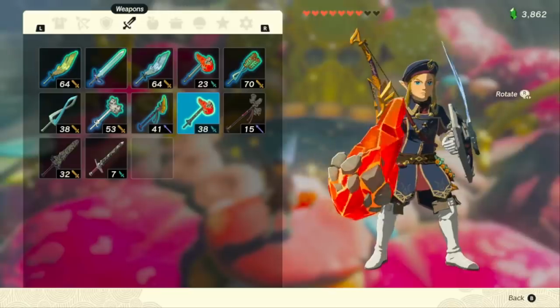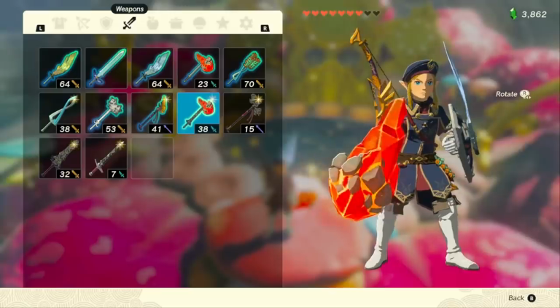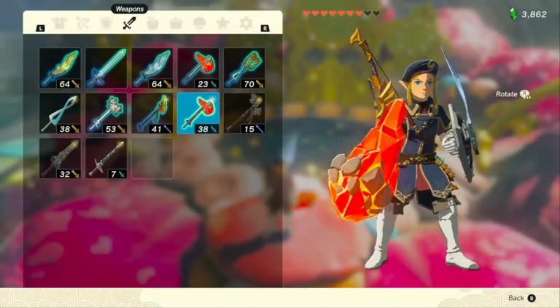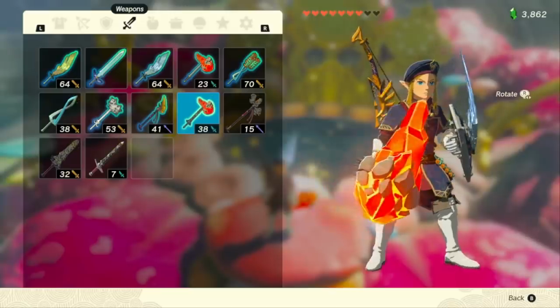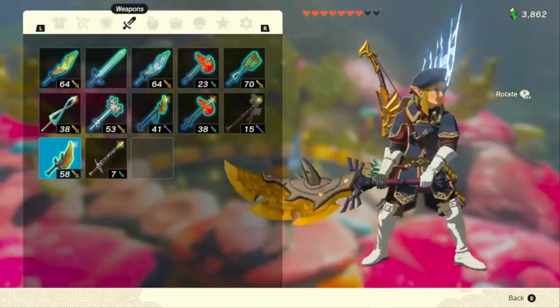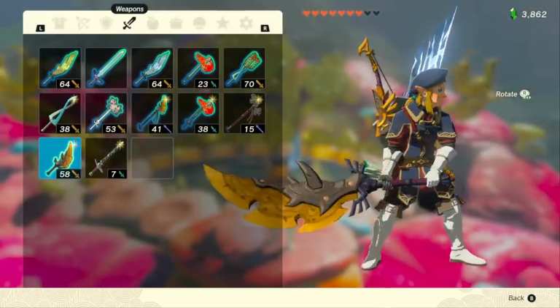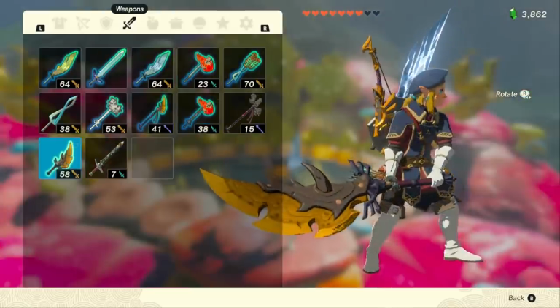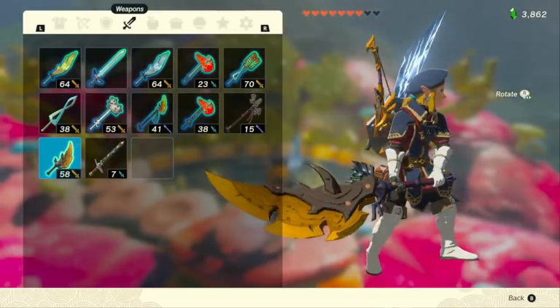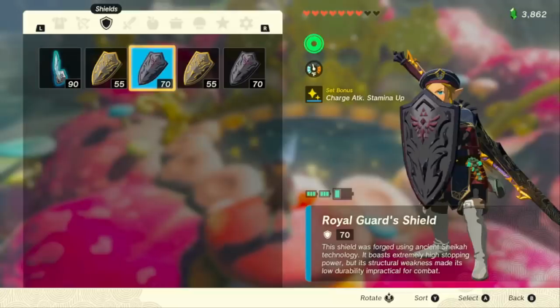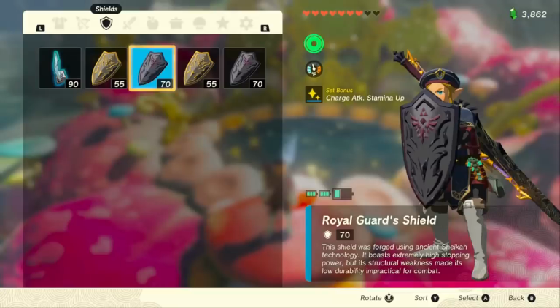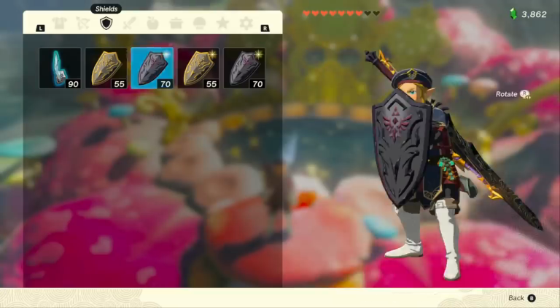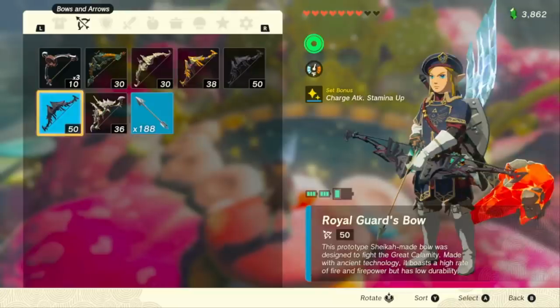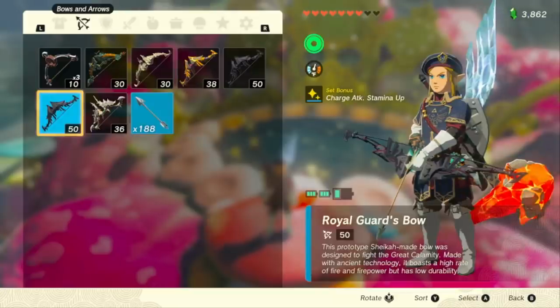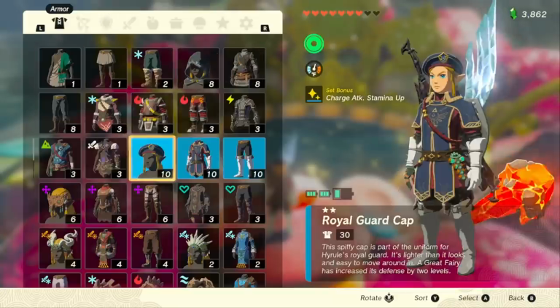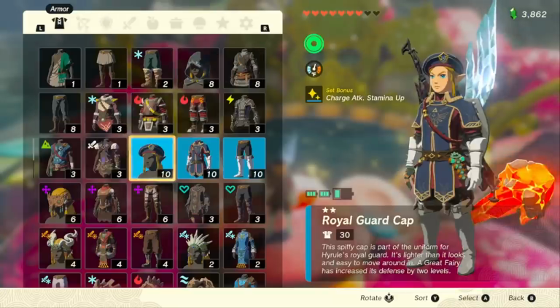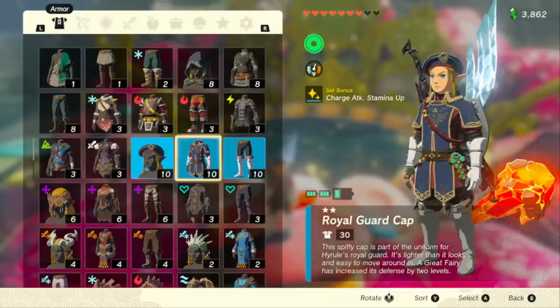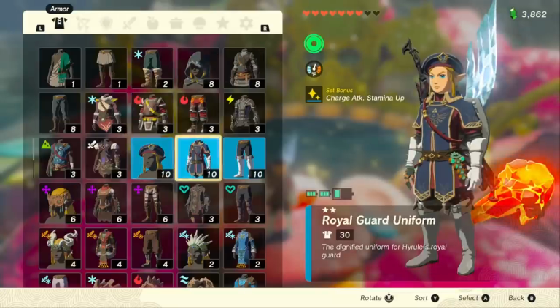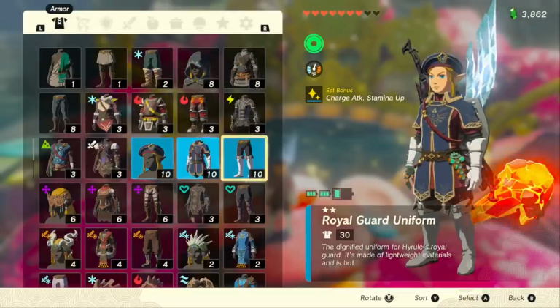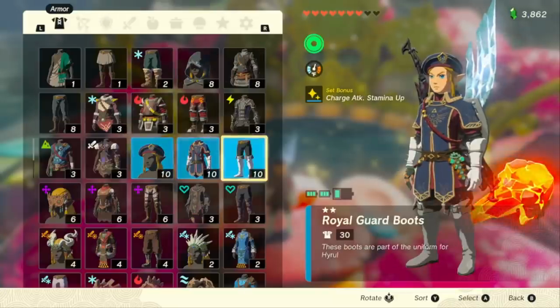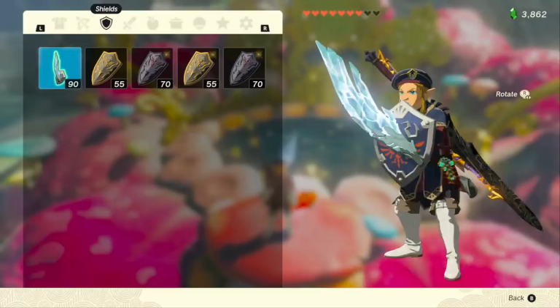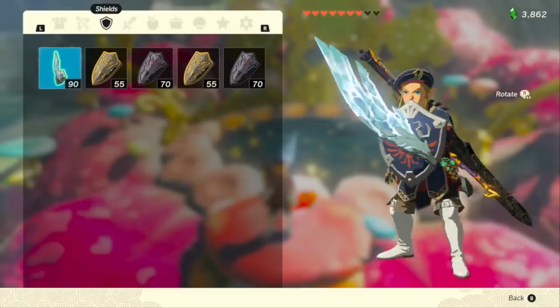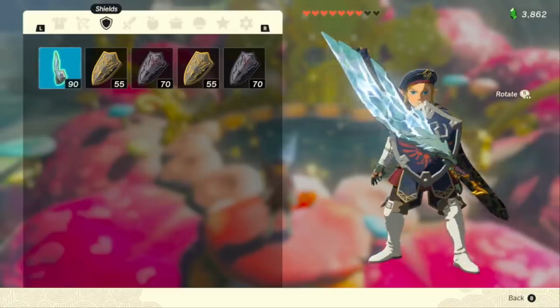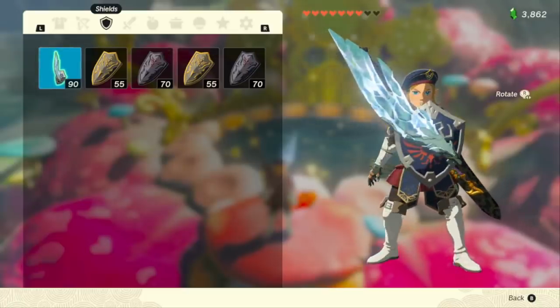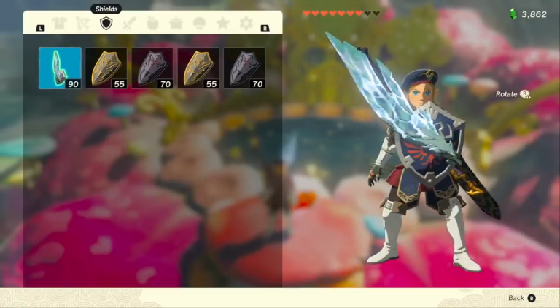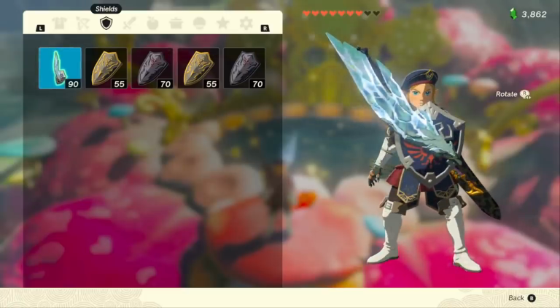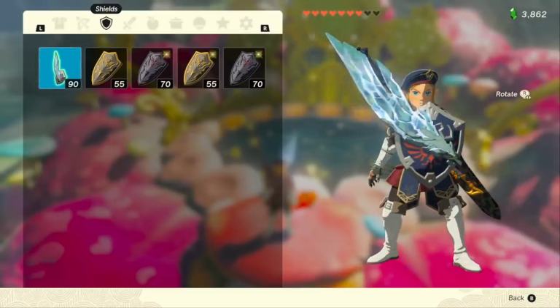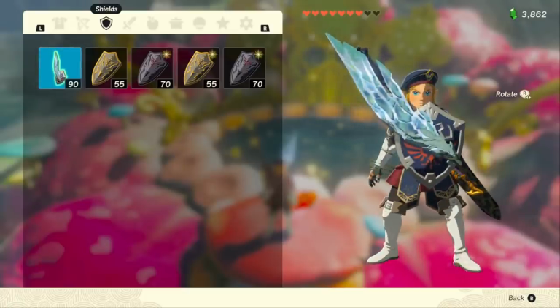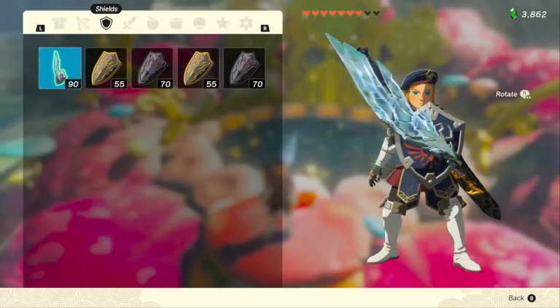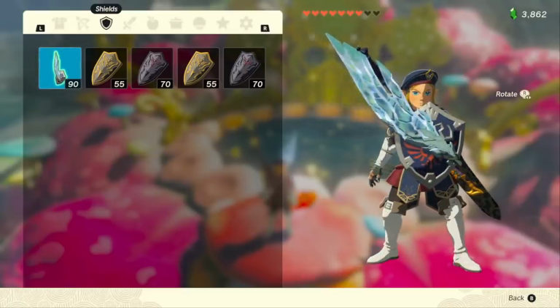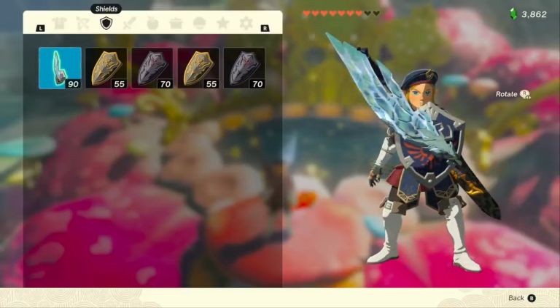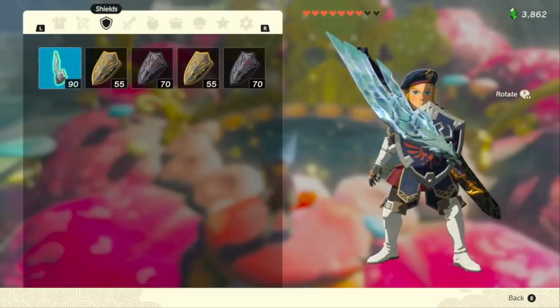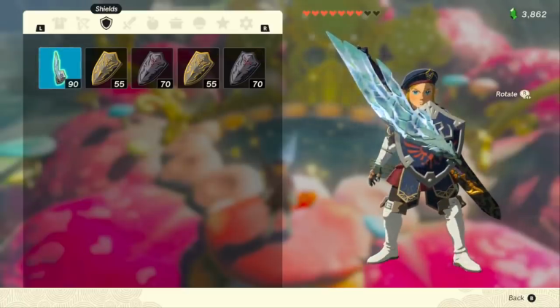We're going to be showing you how to get powerful weapons, shields, bows, armor, and even the Hylian Shield at the very beginning of the game.